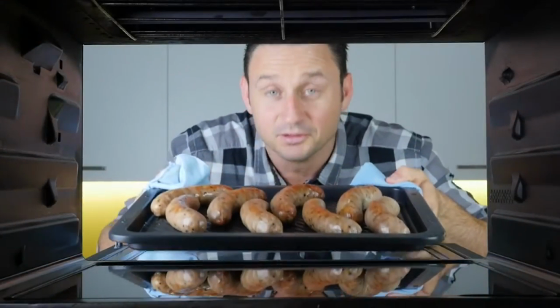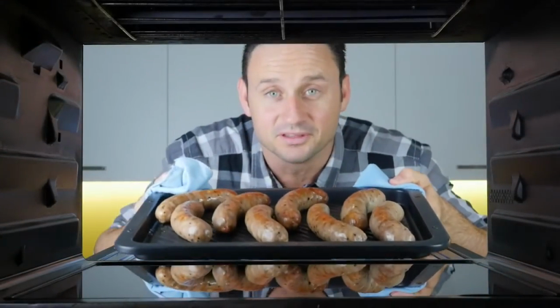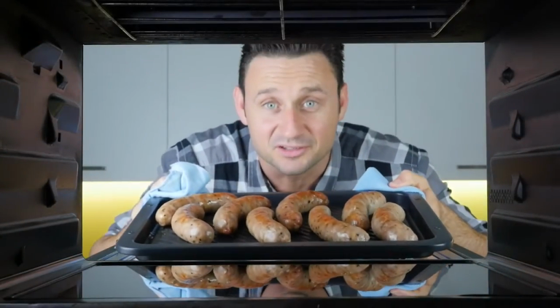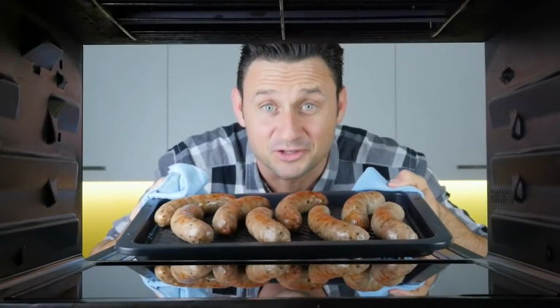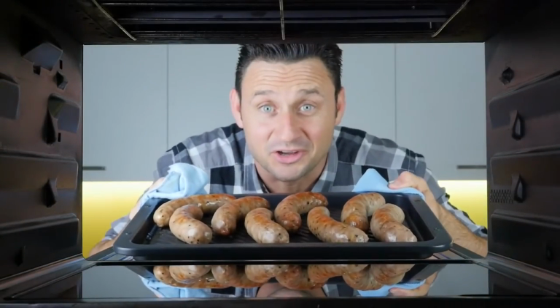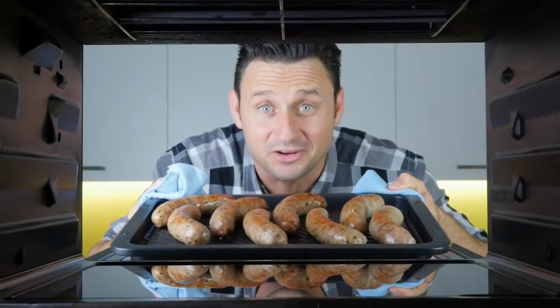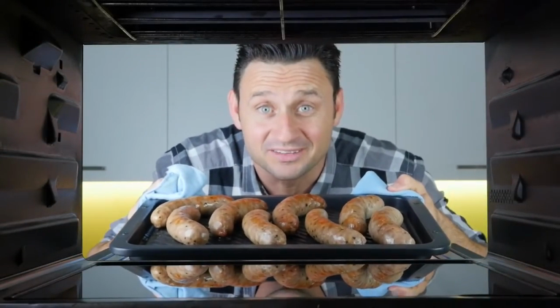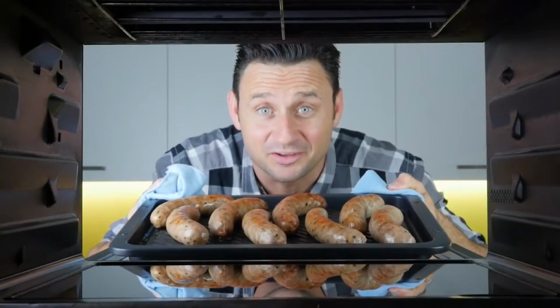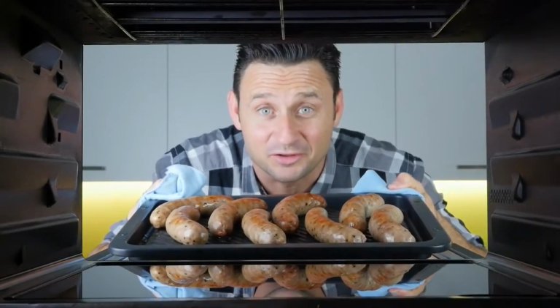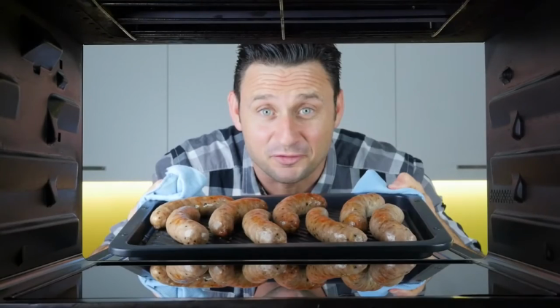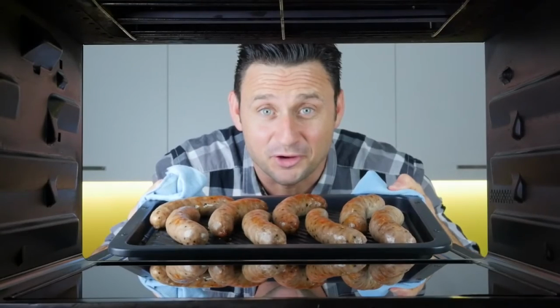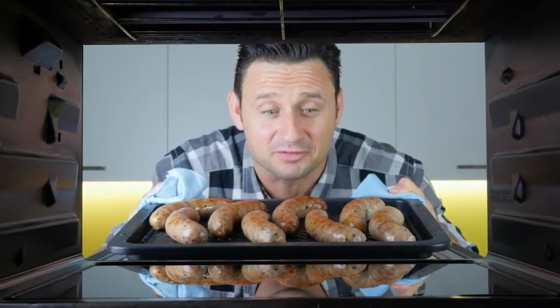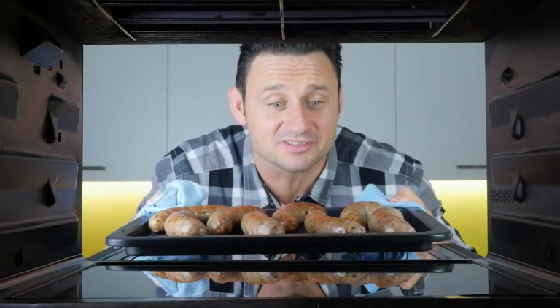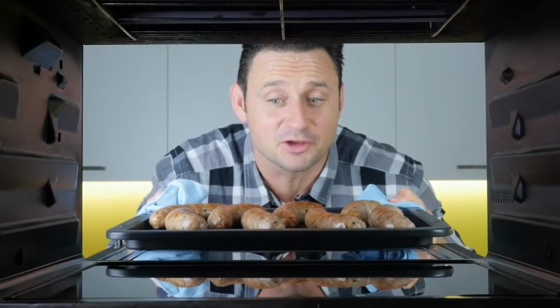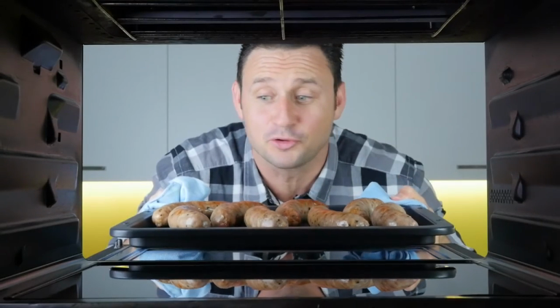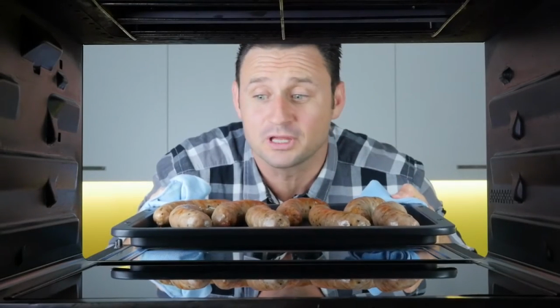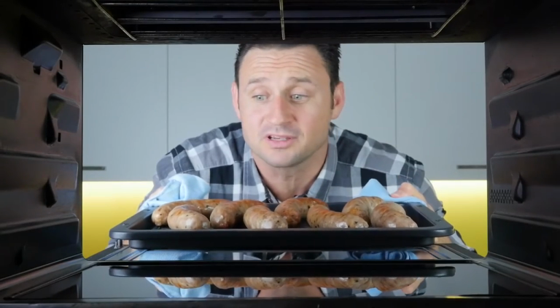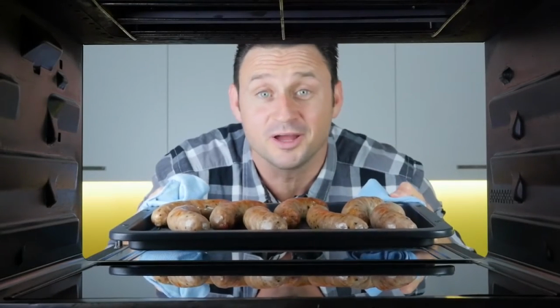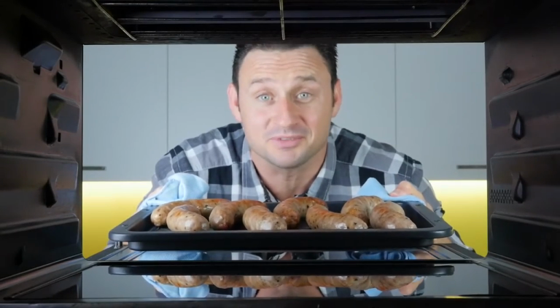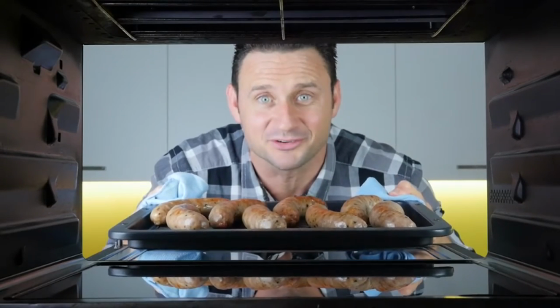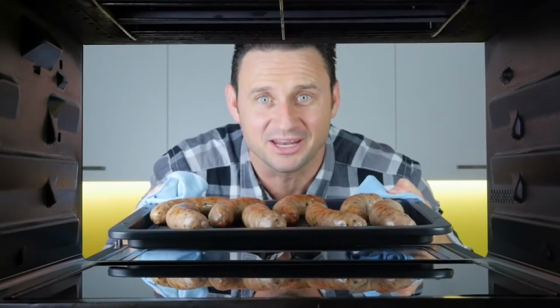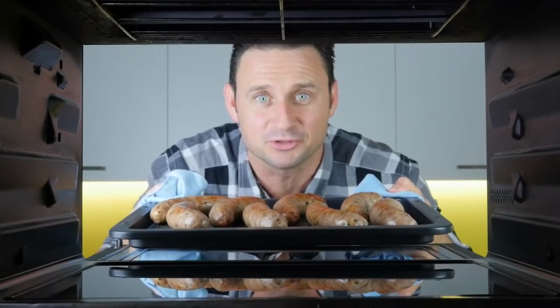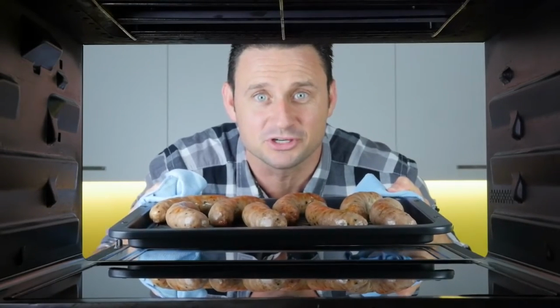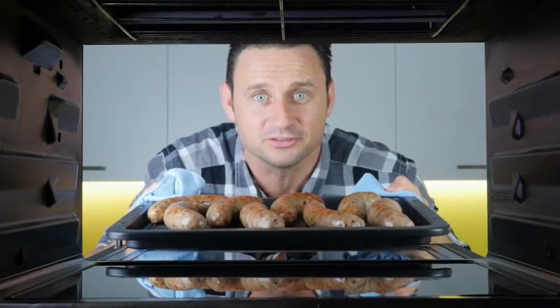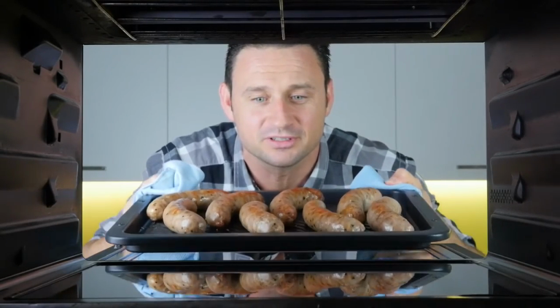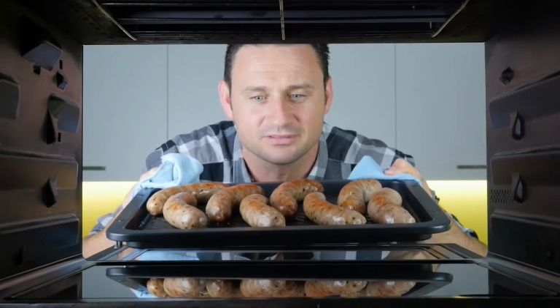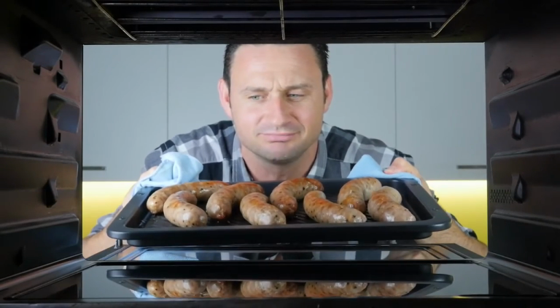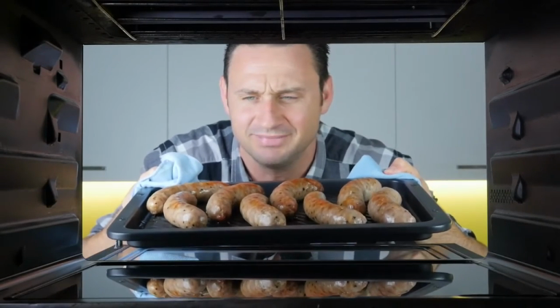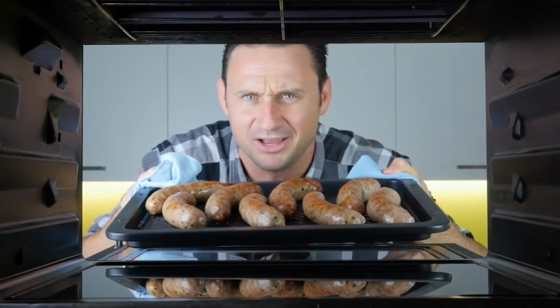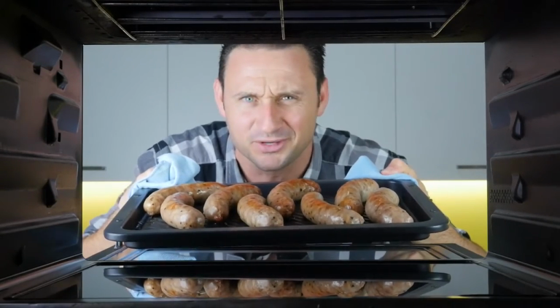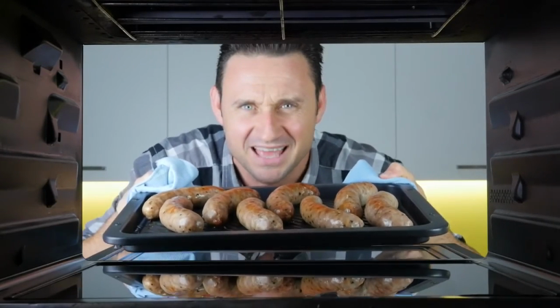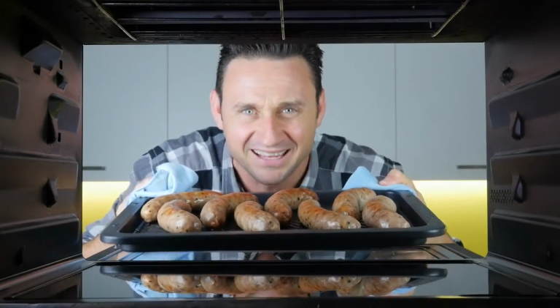There's also no need to turn your food over, so your cooking time is greatly reduced. How good is that?